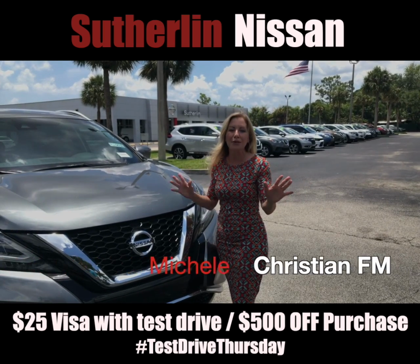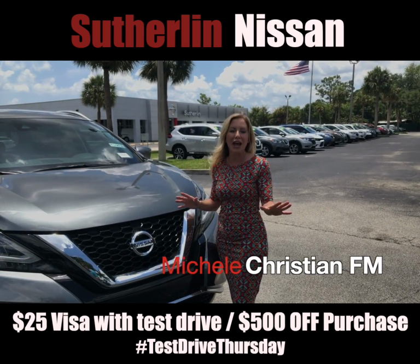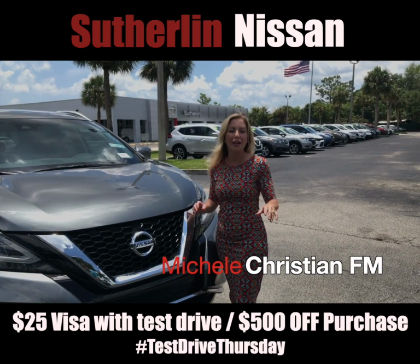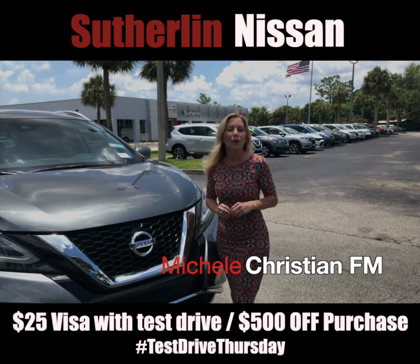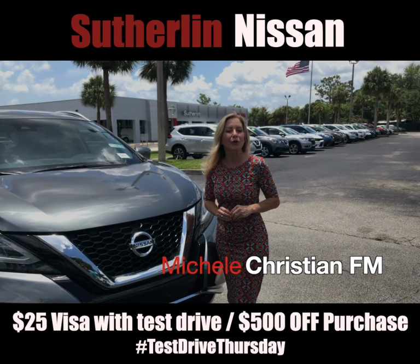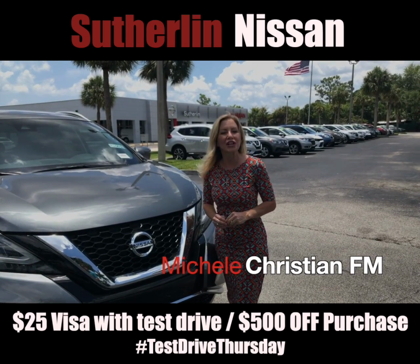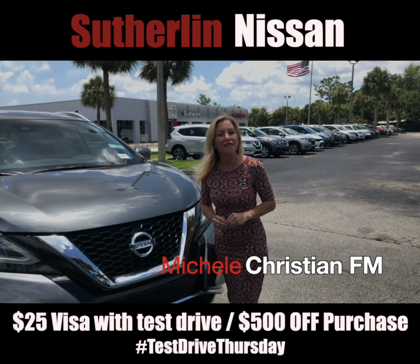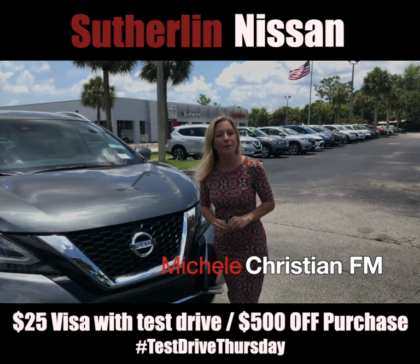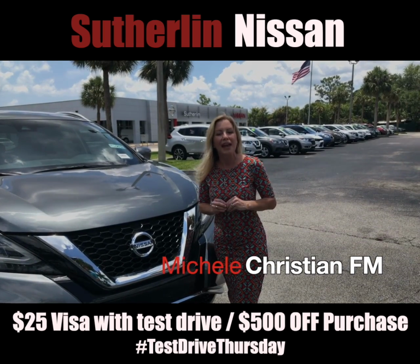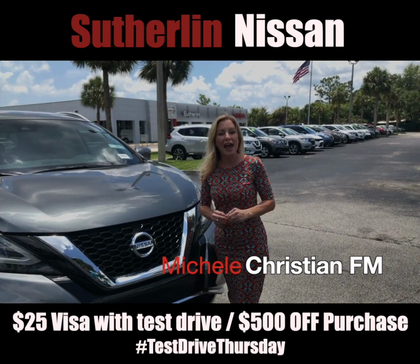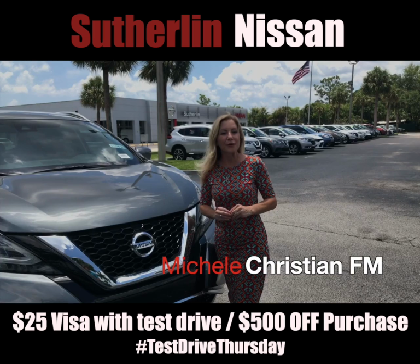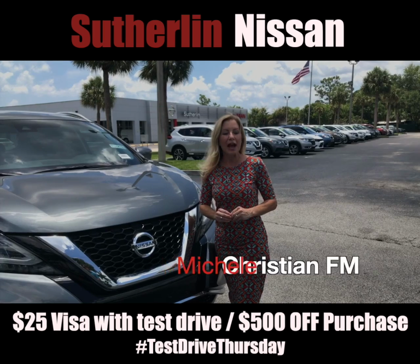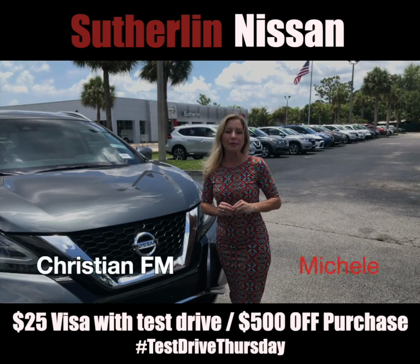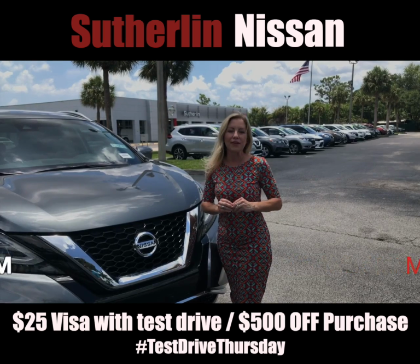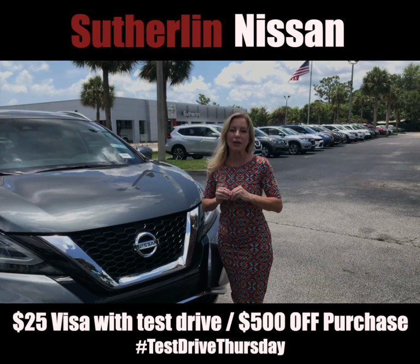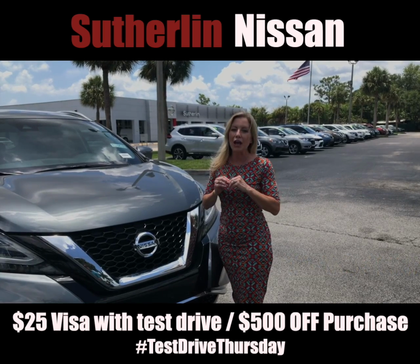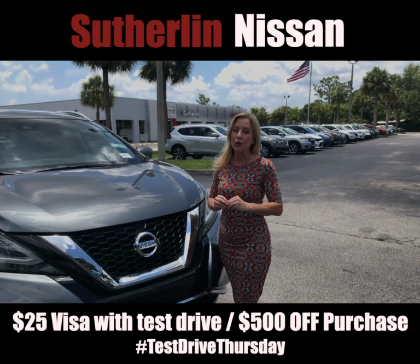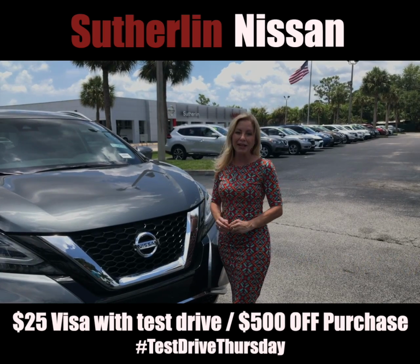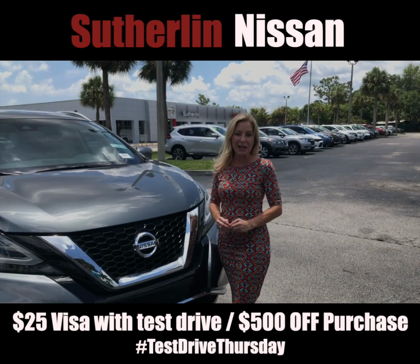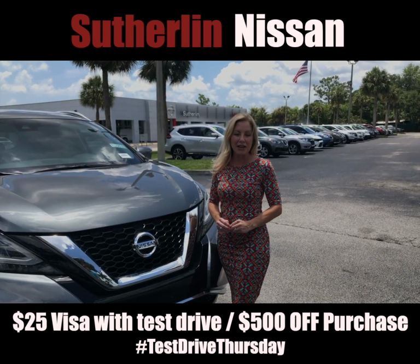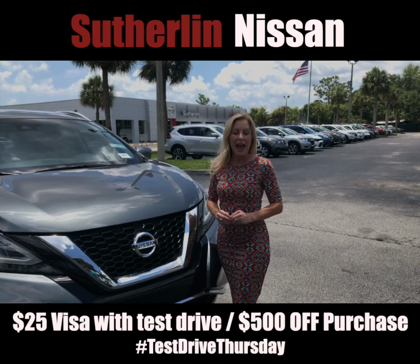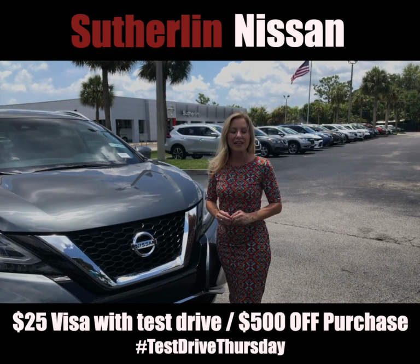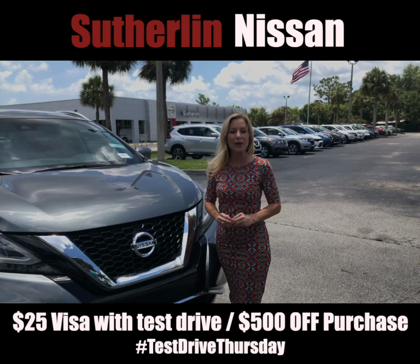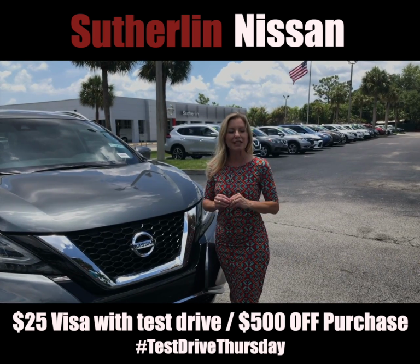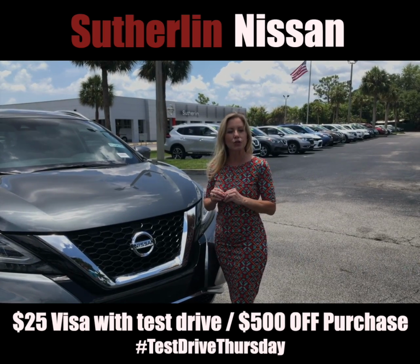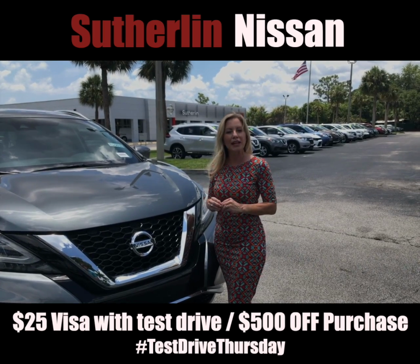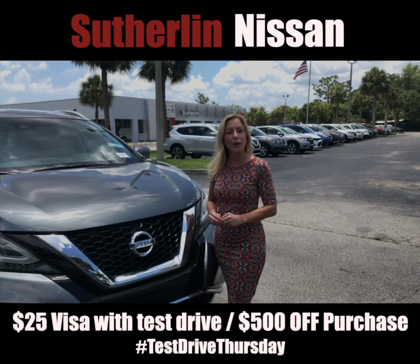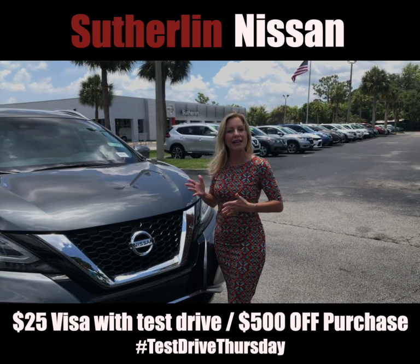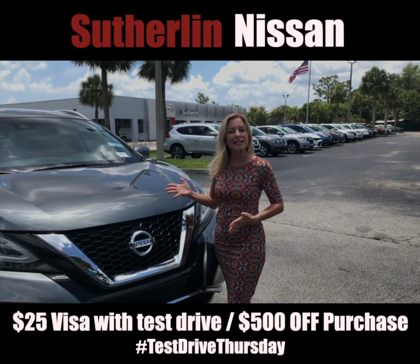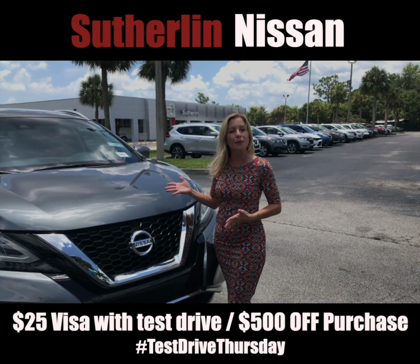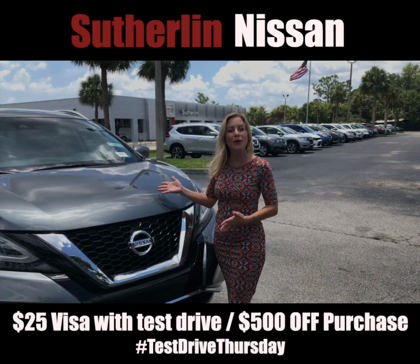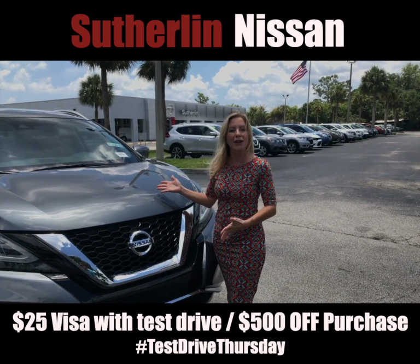Hi, I'm Michelle with ChristianFM, and every week I'm going to be featuring a new Nissan. This week it's the 2020 Nissan Murano.